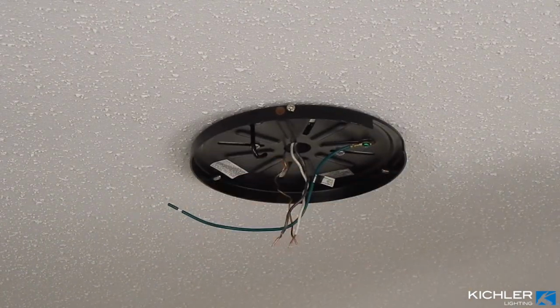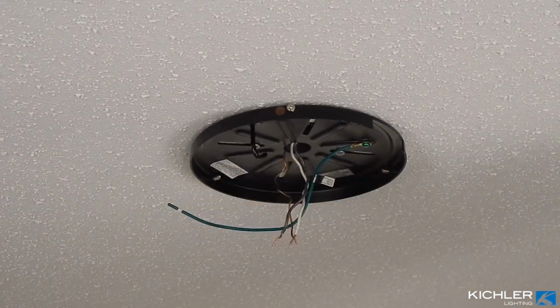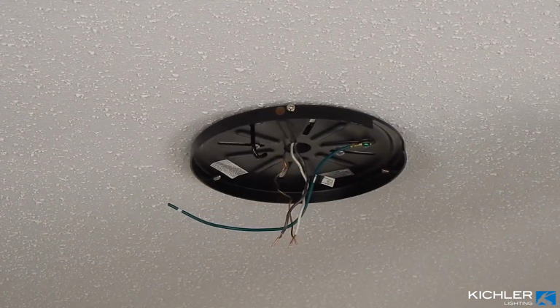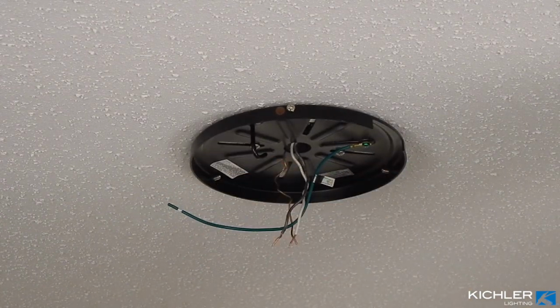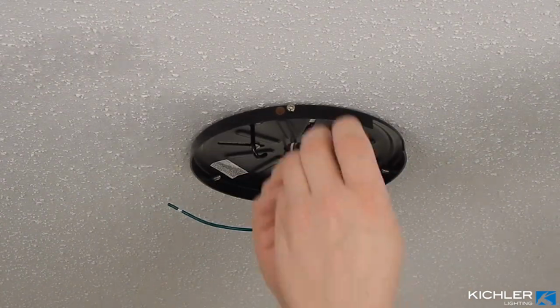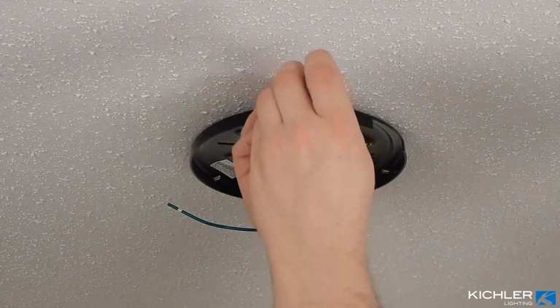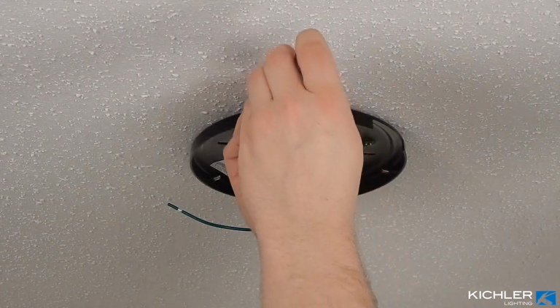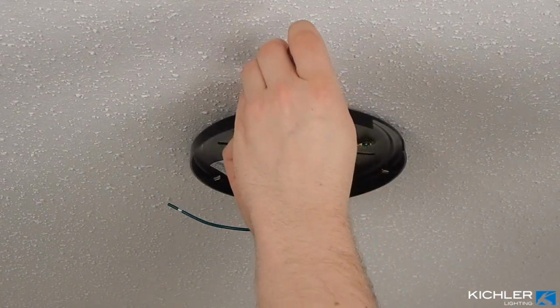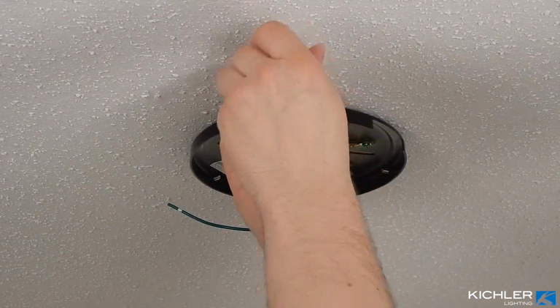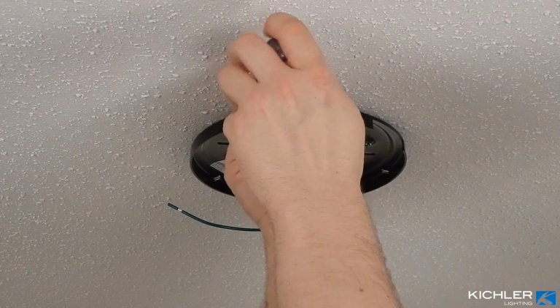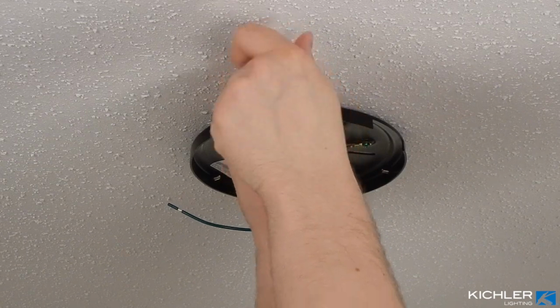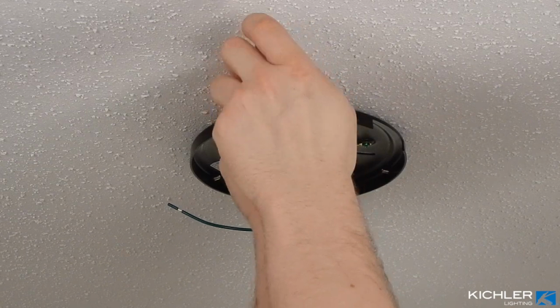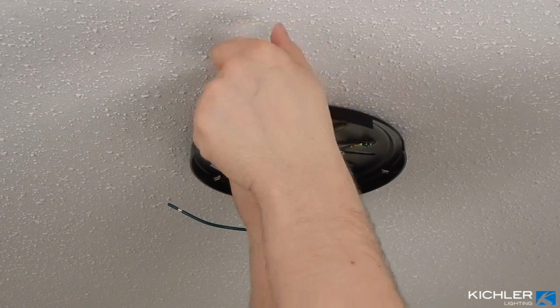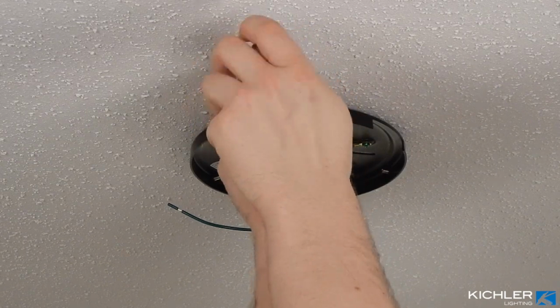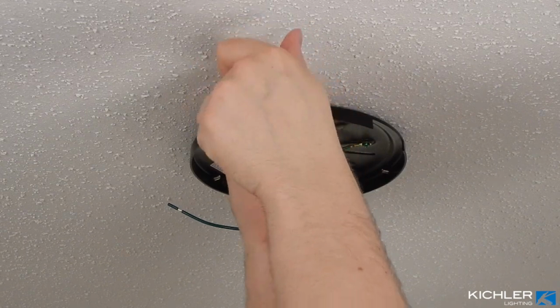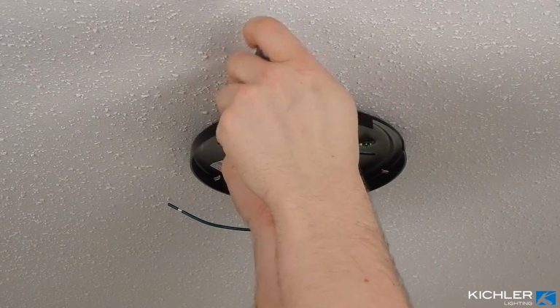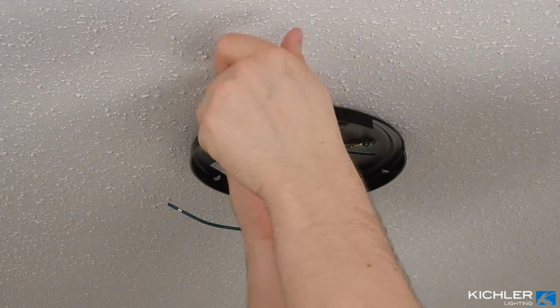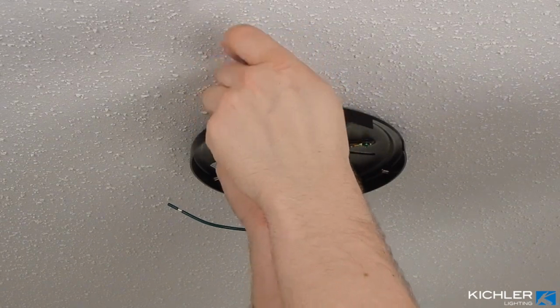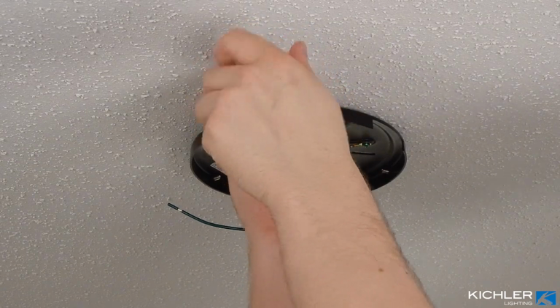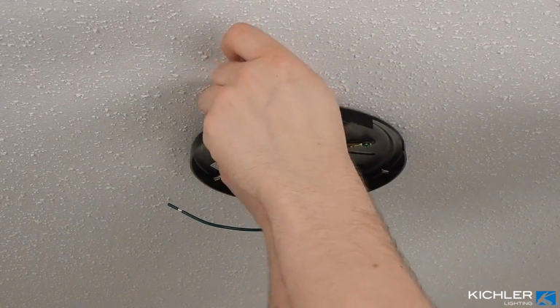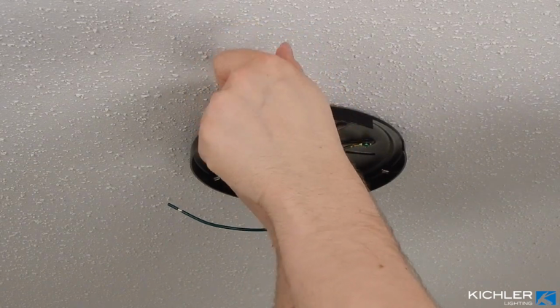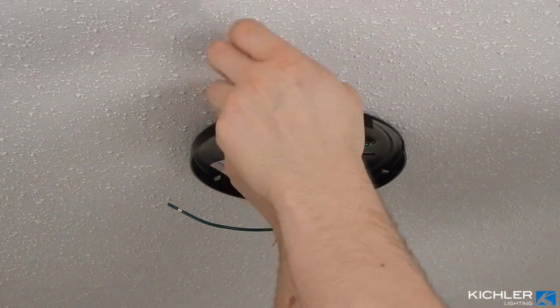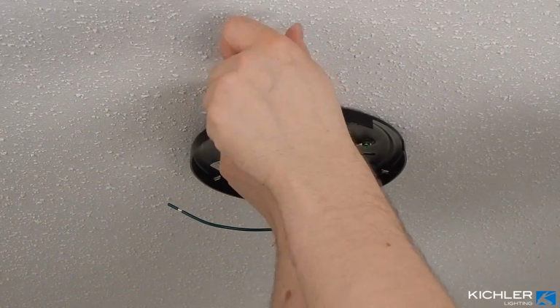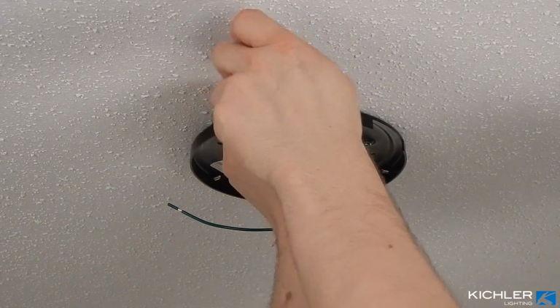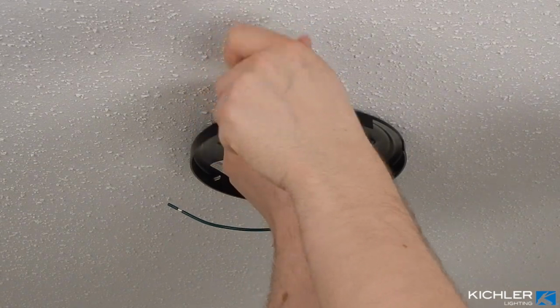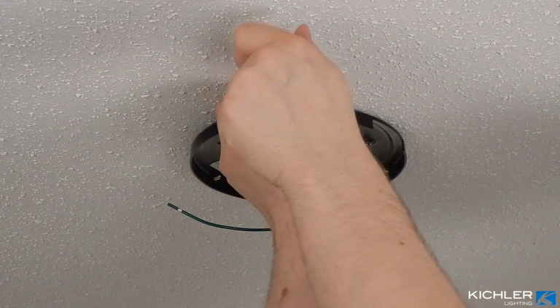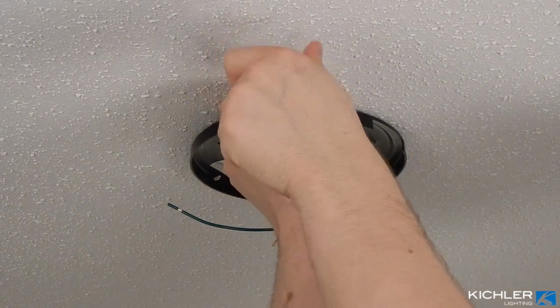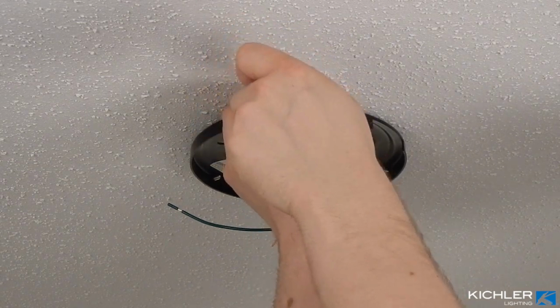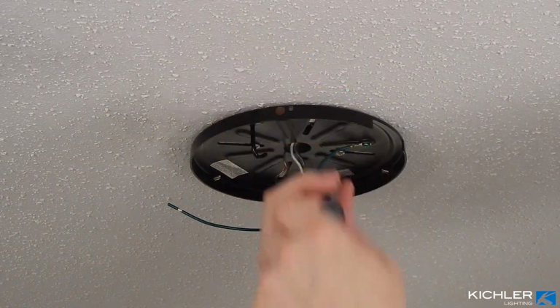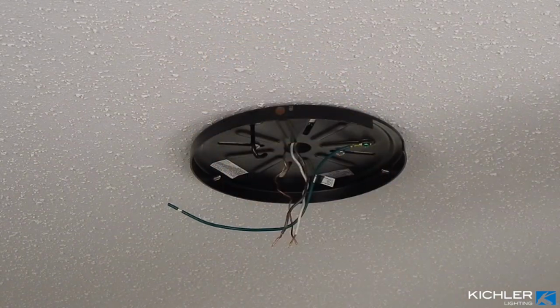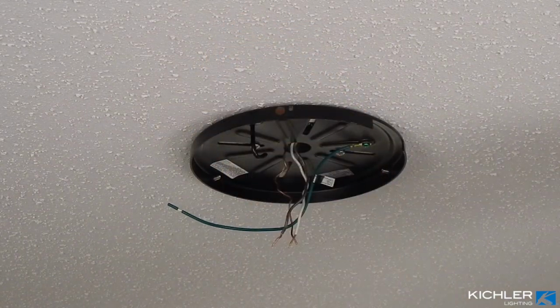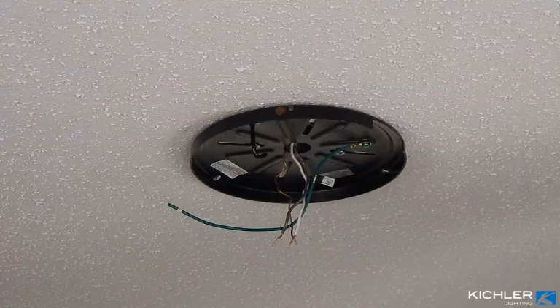Tighten the screws until the bracket sits flush against the ceiling. Then remove the screw near the colored dot label on the bracket. Keep this screw nearby and do not lose it — you will need it again later.